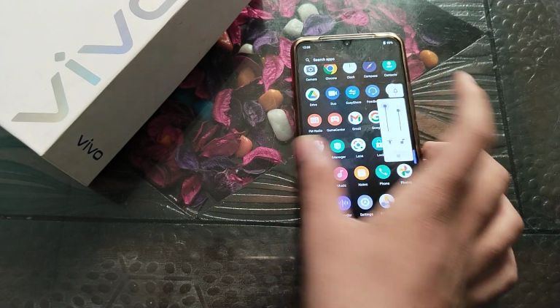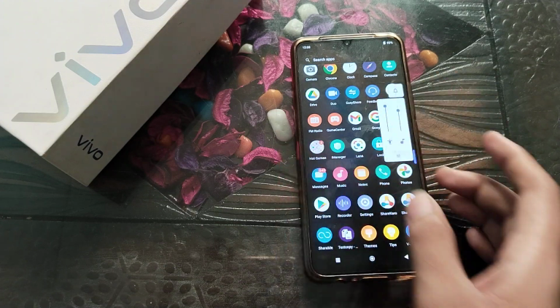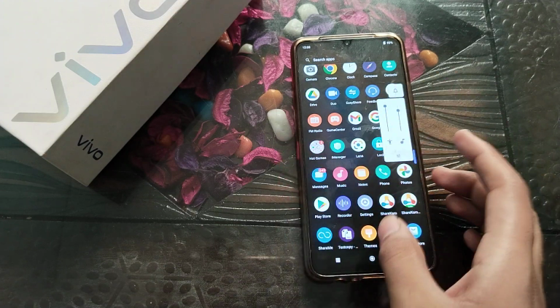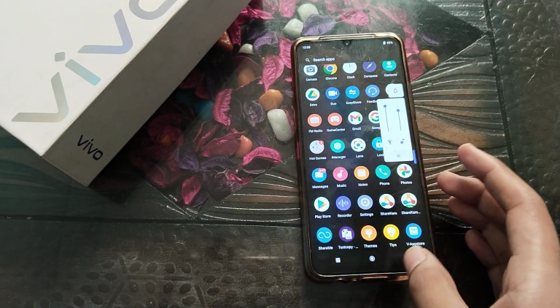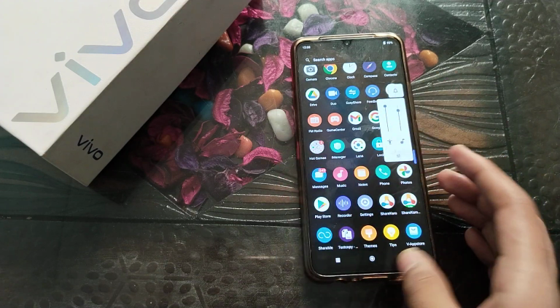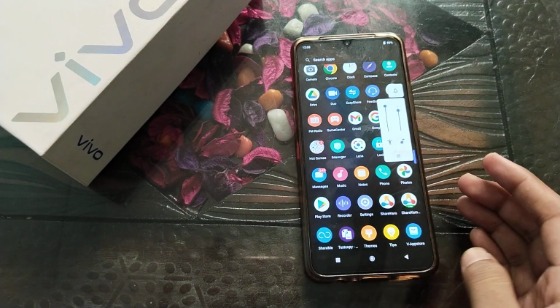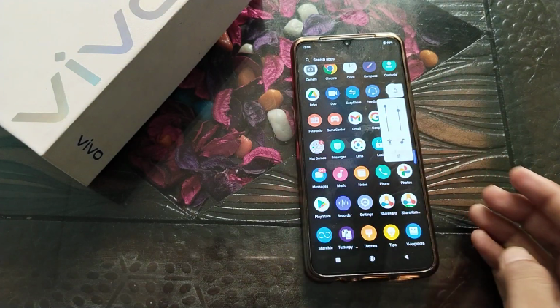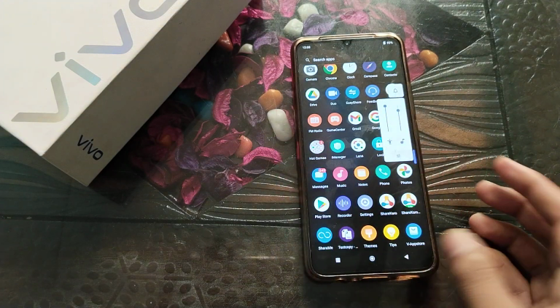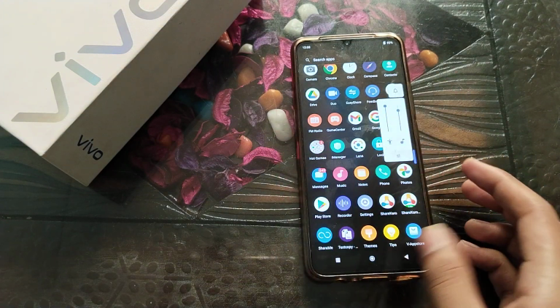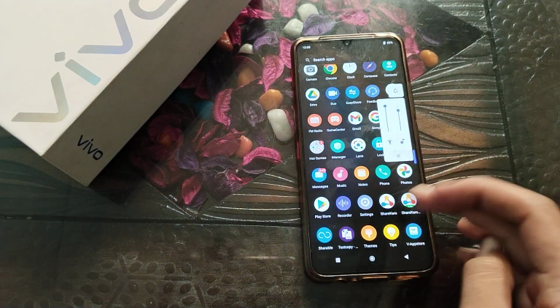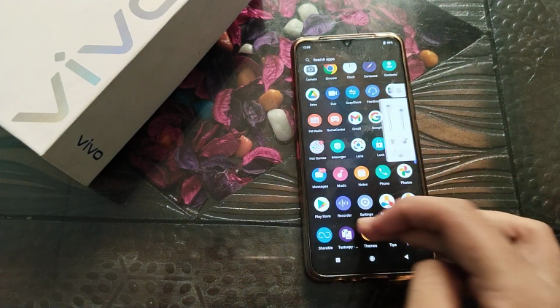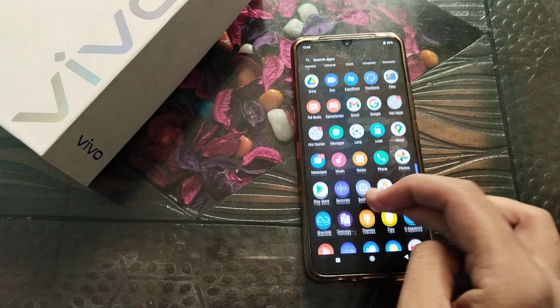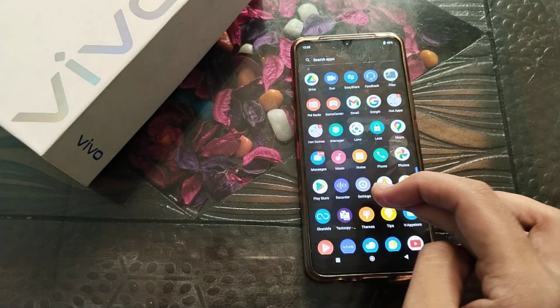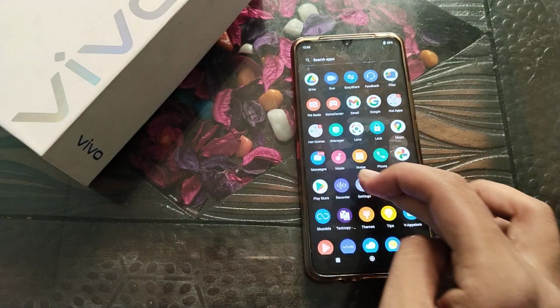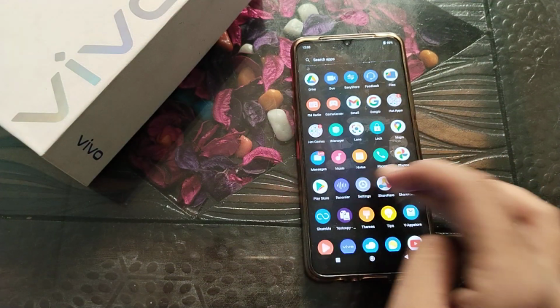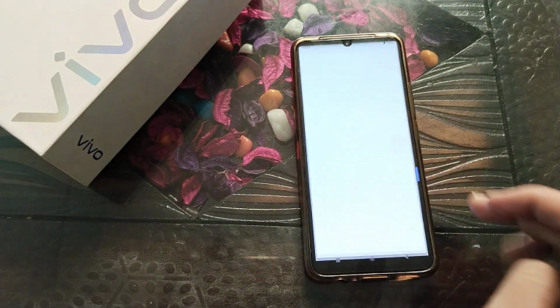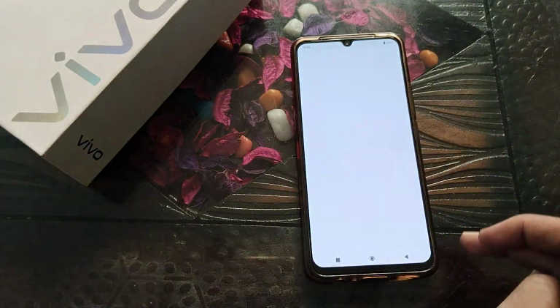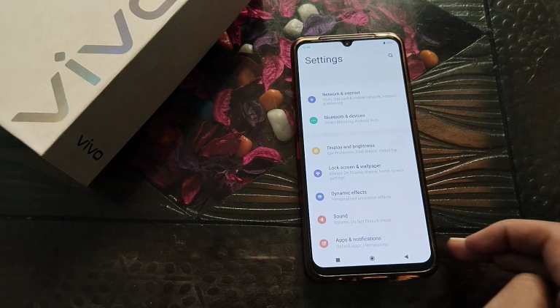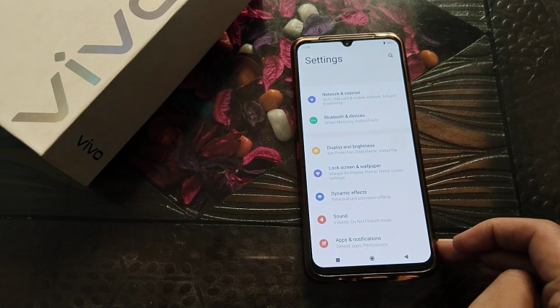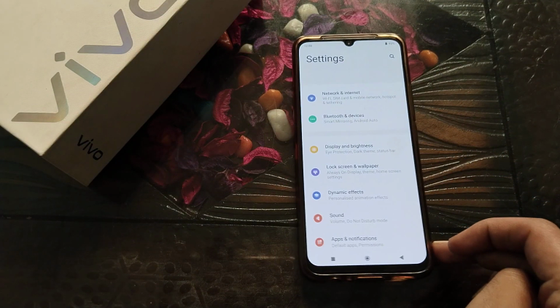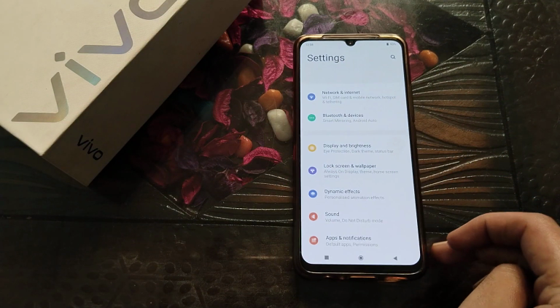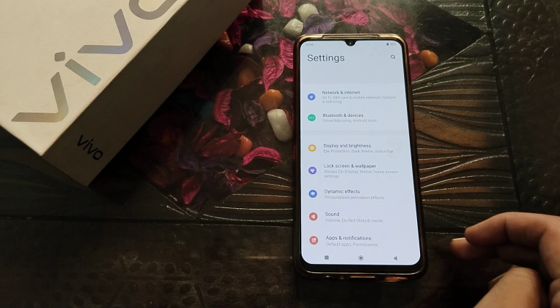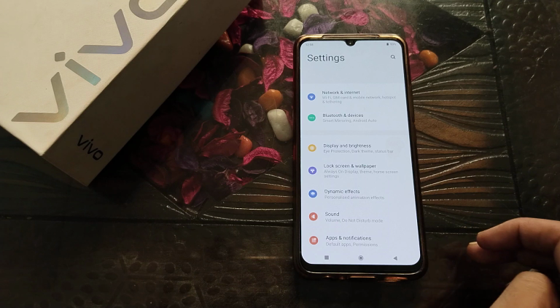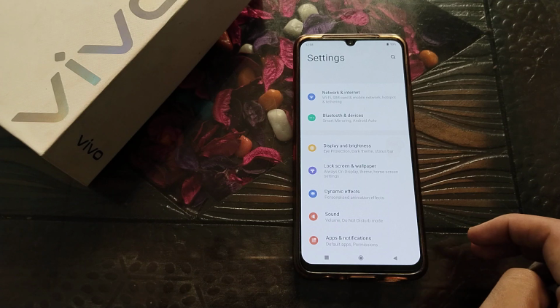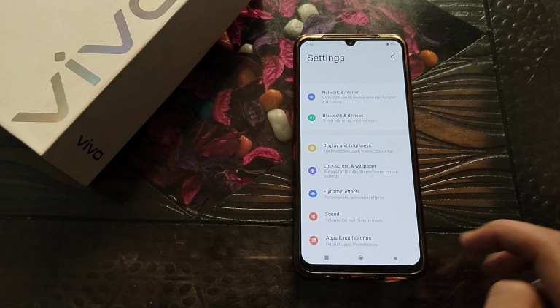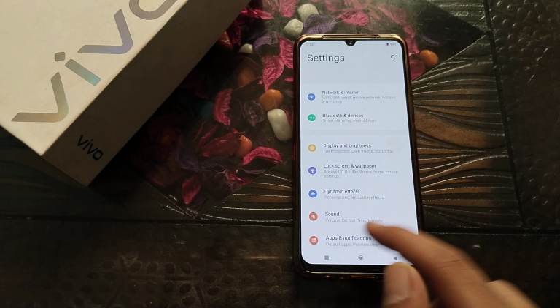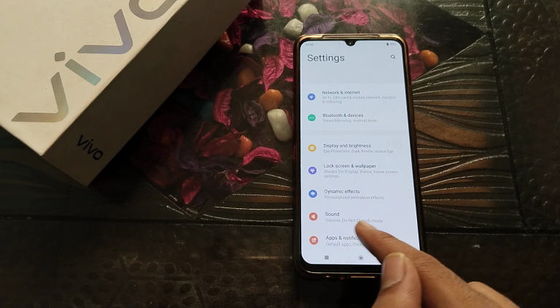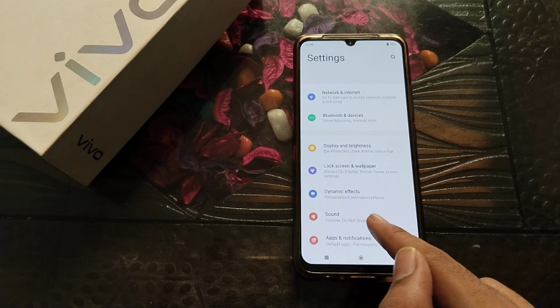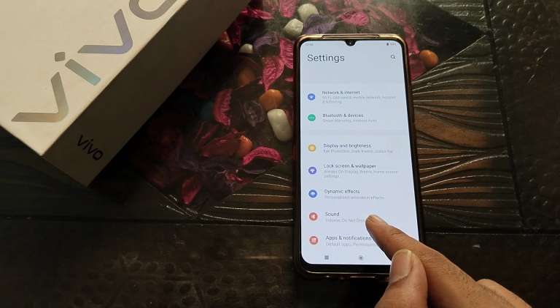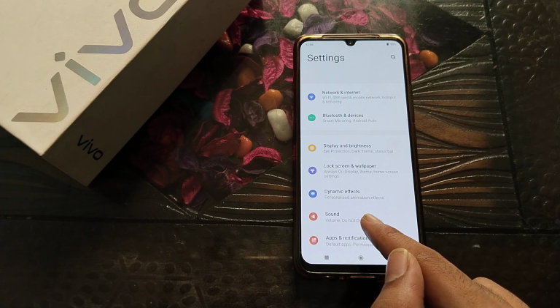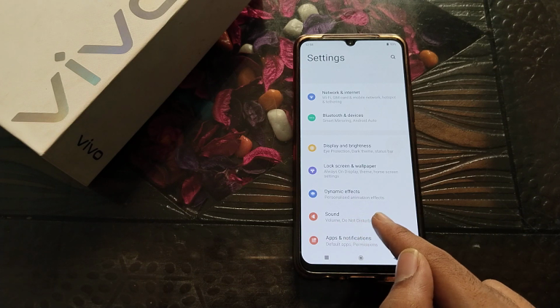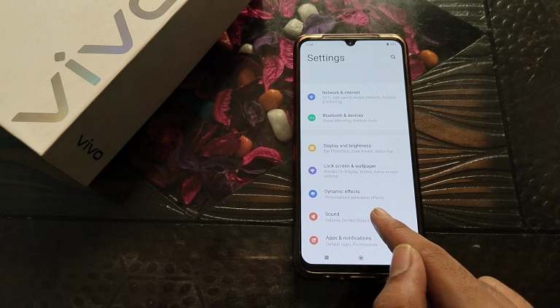Now let's start the video. First of all, open your phone settings, then click on sound settings.